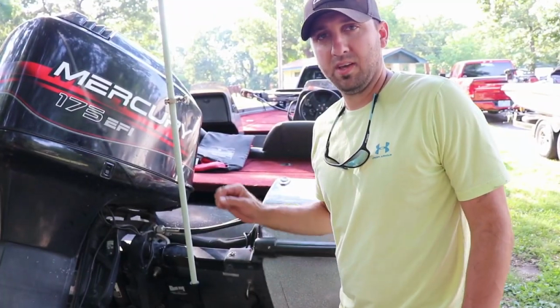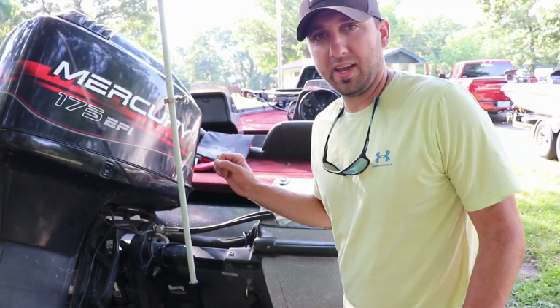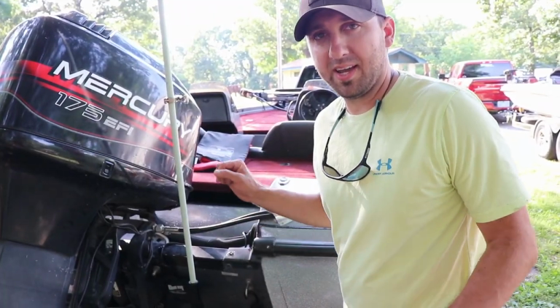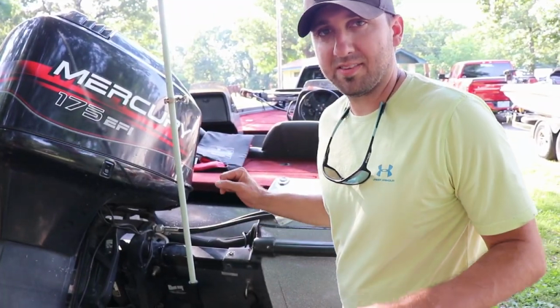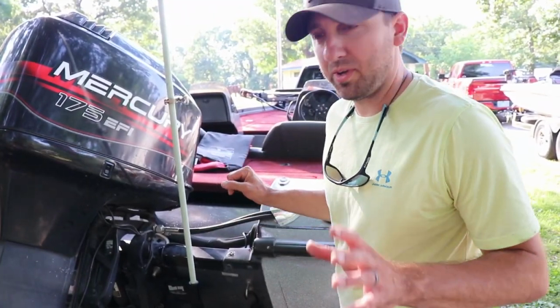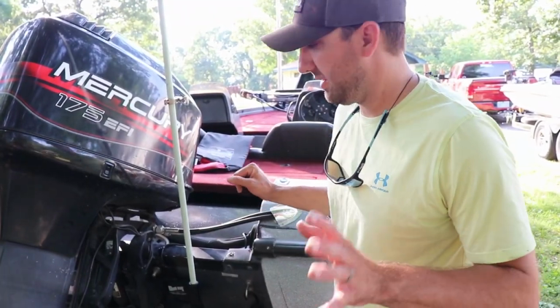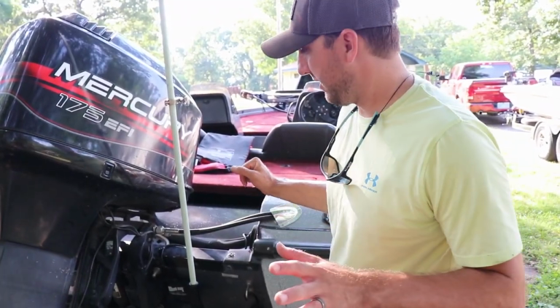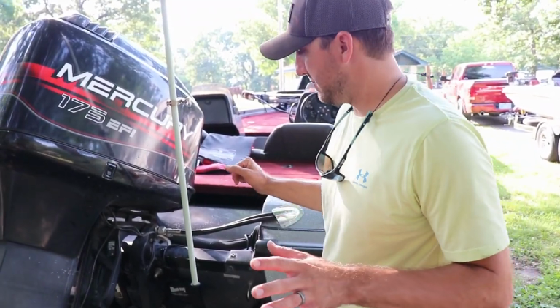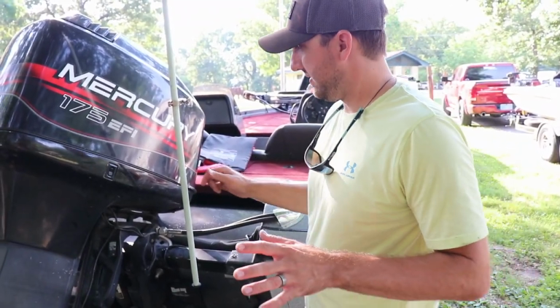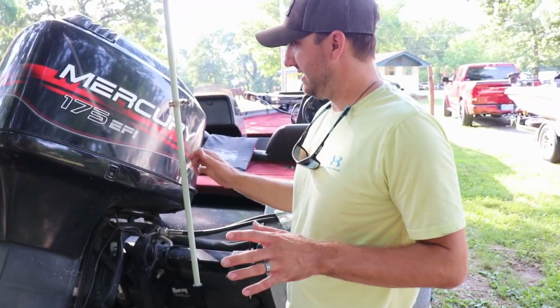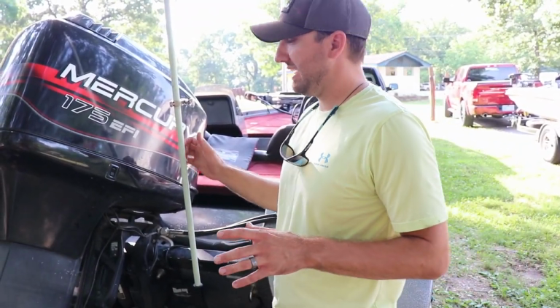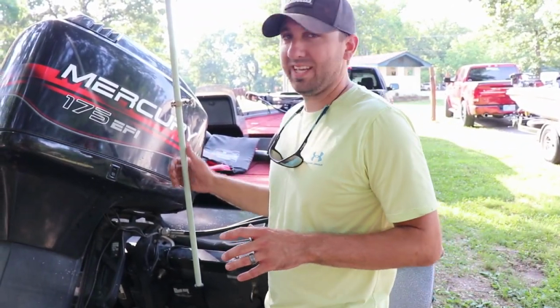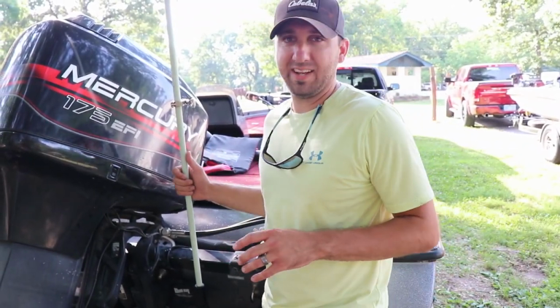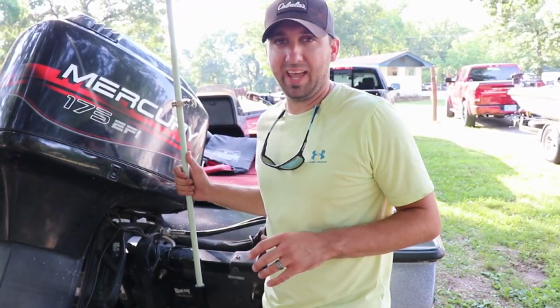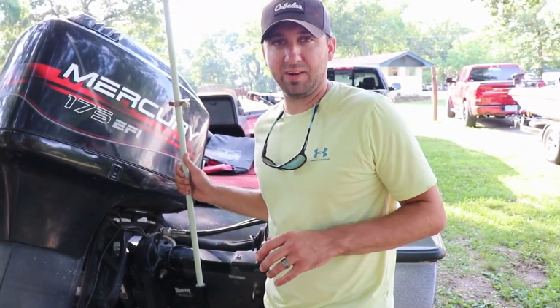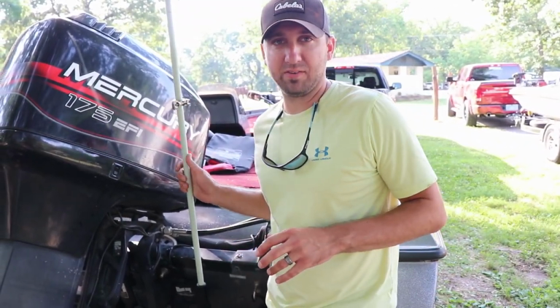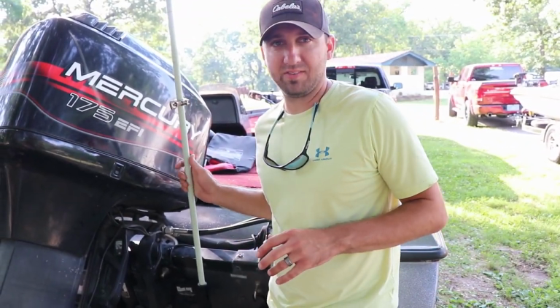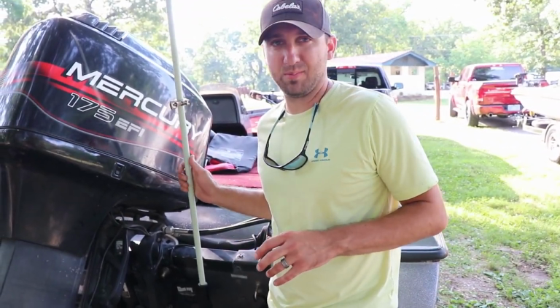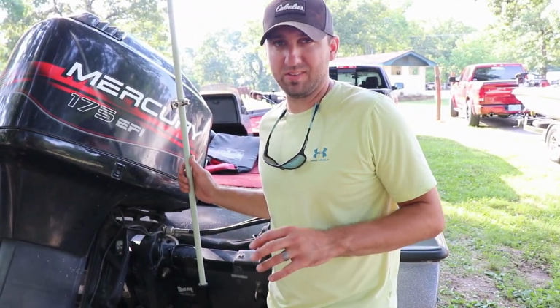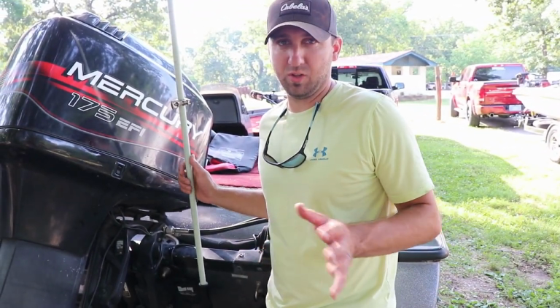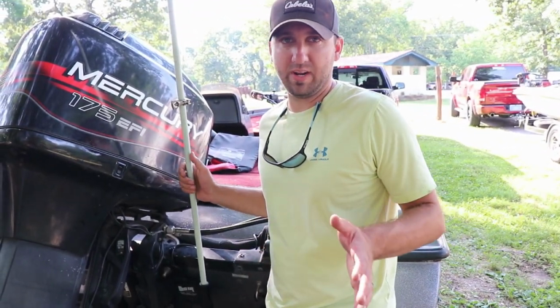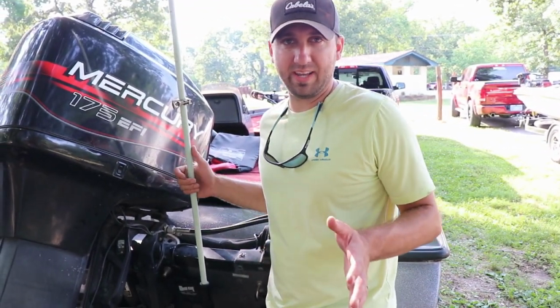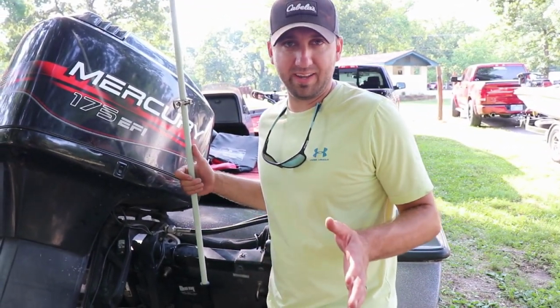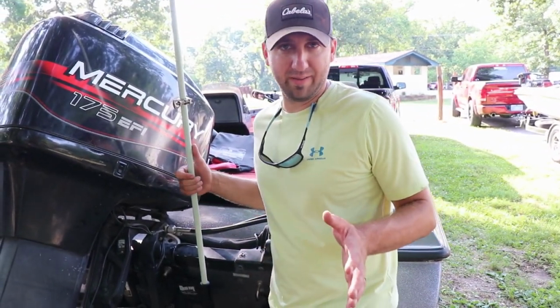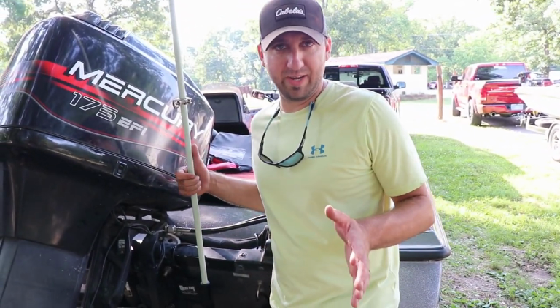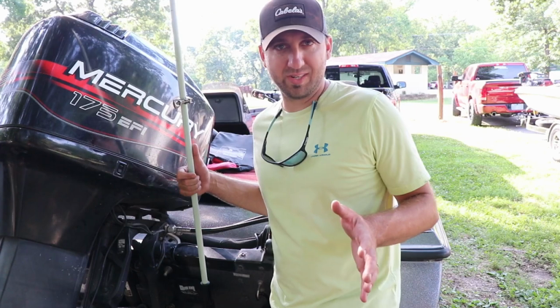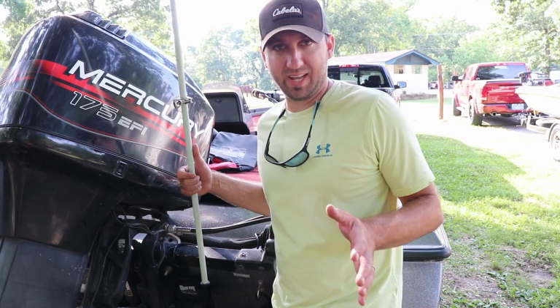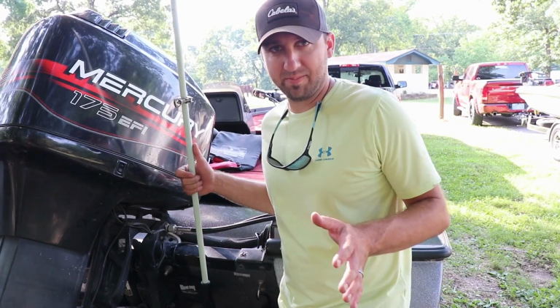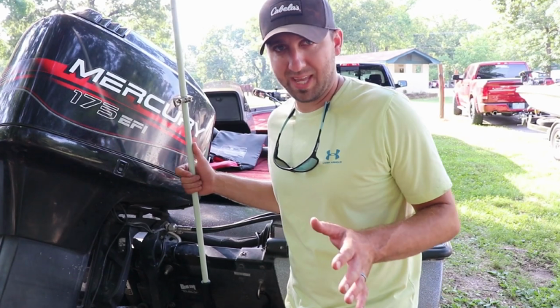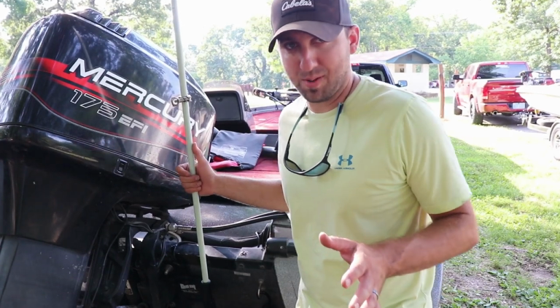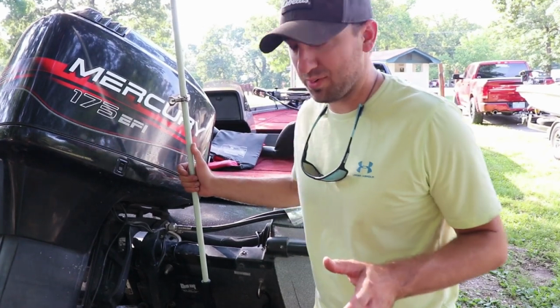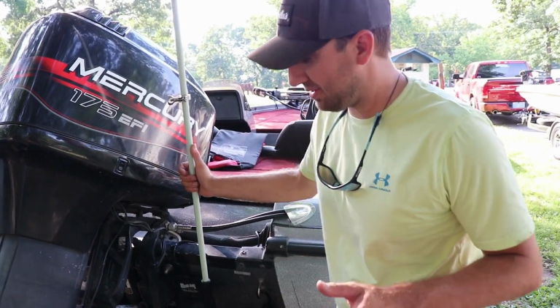Hey guys, I'm here to tell you about the dig-in anchor system. It's a little redneck innovation I came up with.